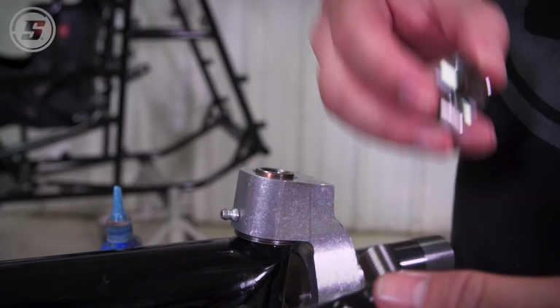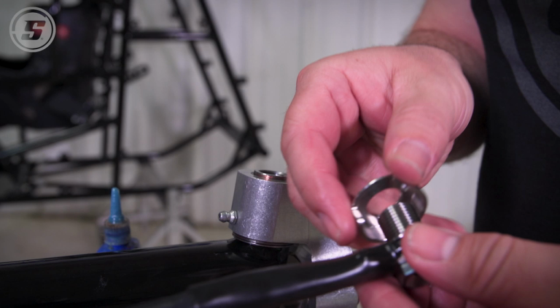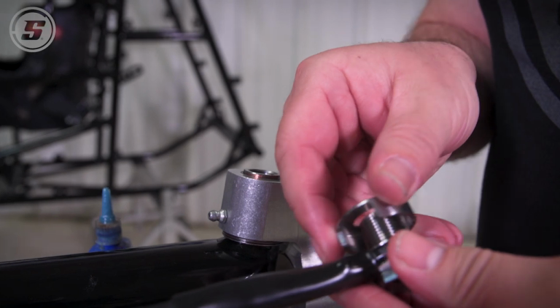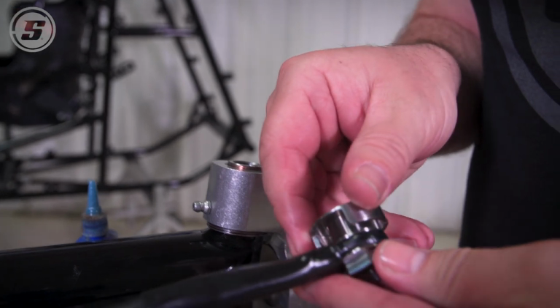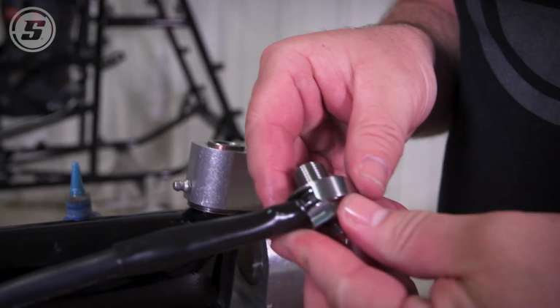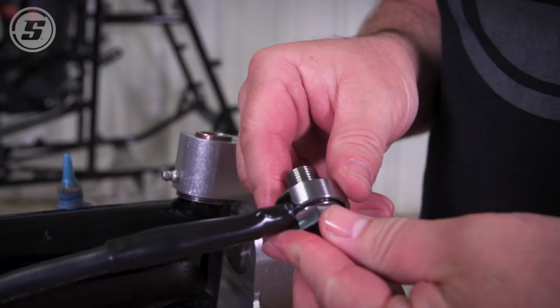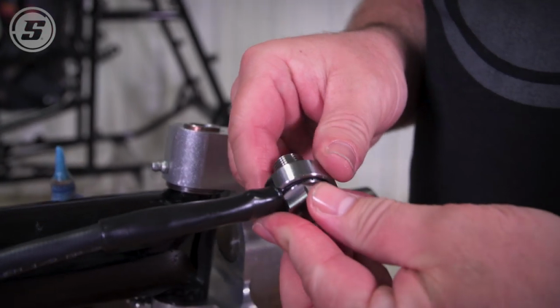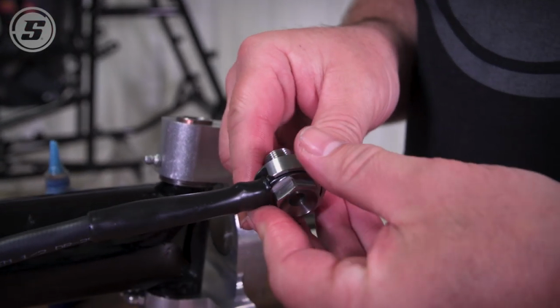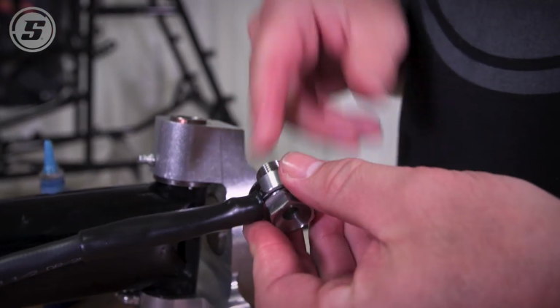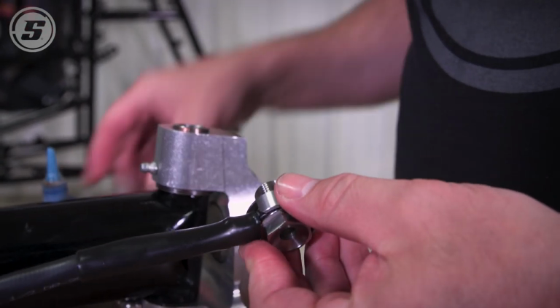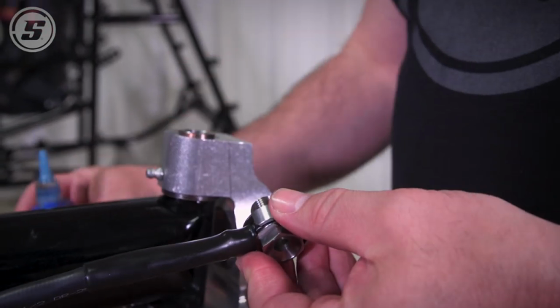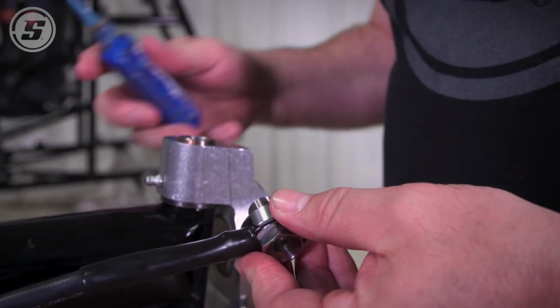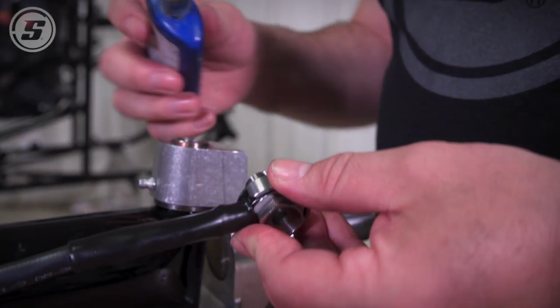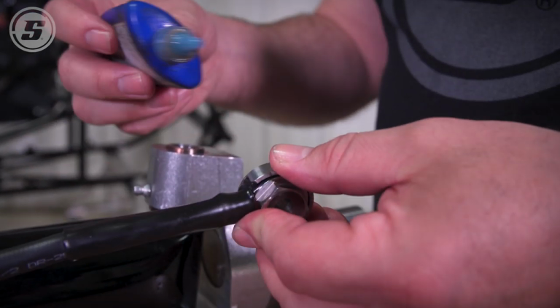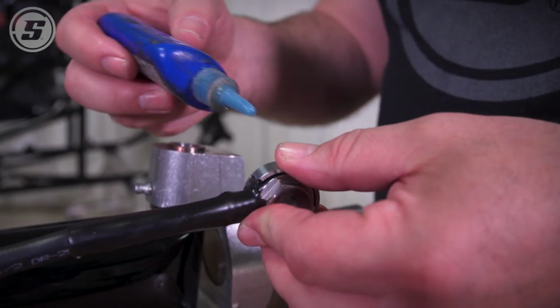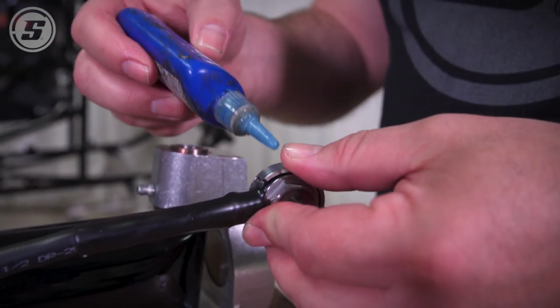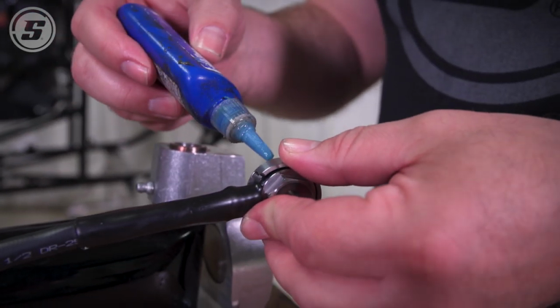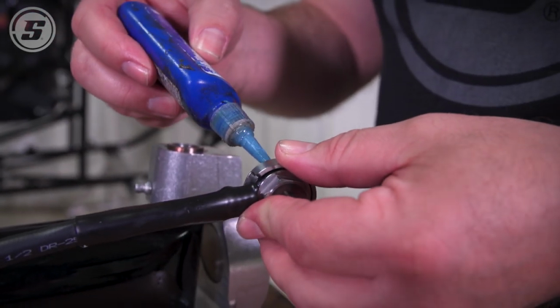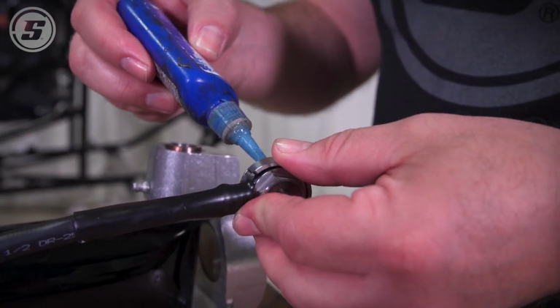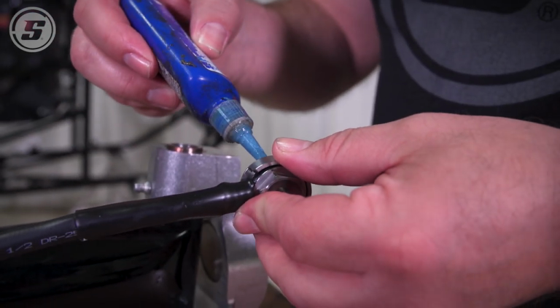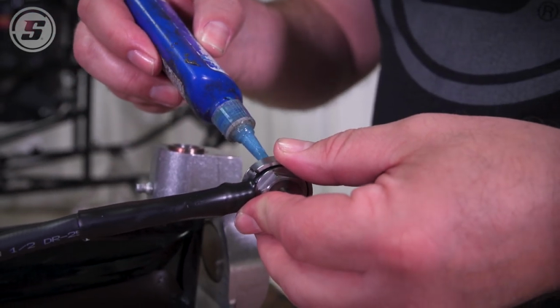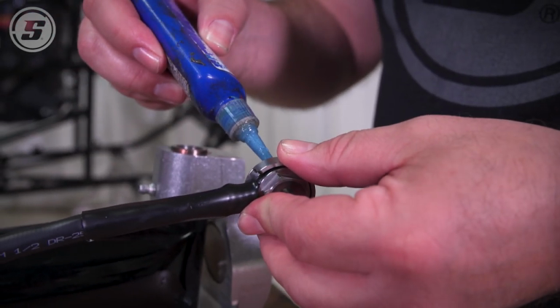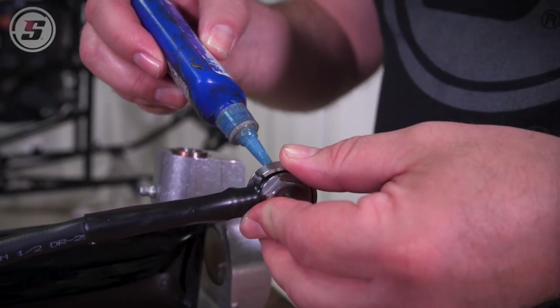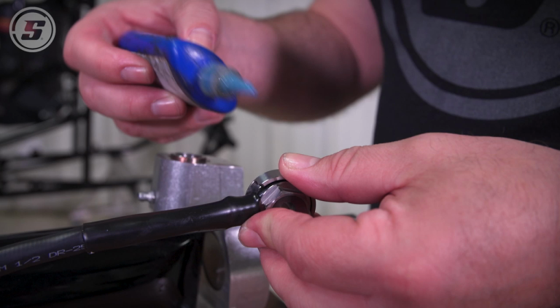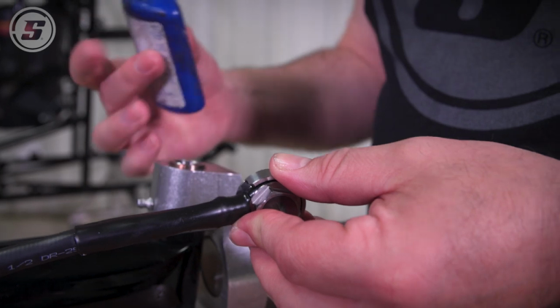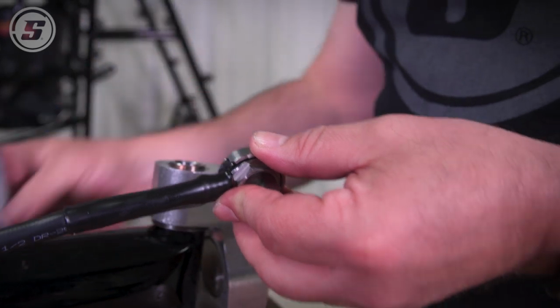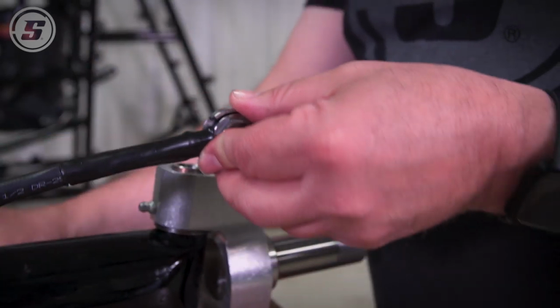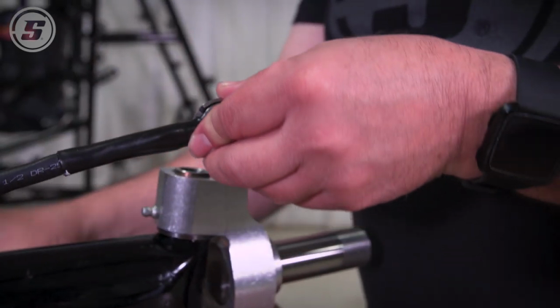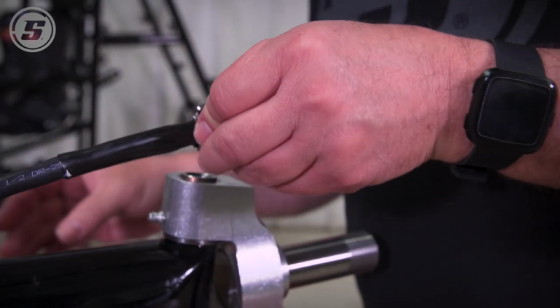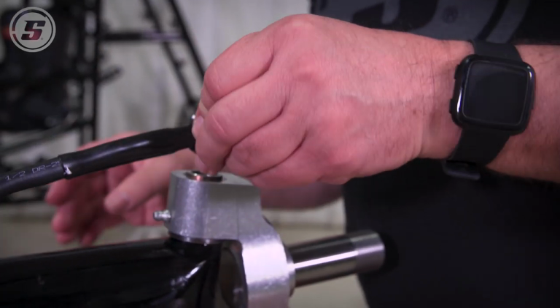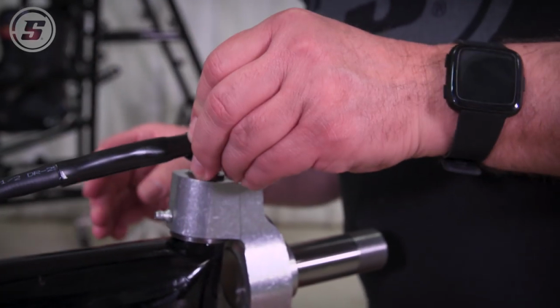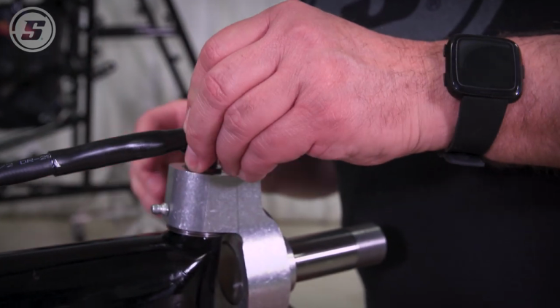These replace the little aluminum bolts that are supposed to go in the bottom of the kingpin. We'll just leave those aluminum bolts off.